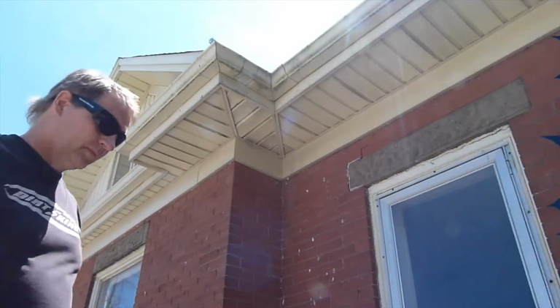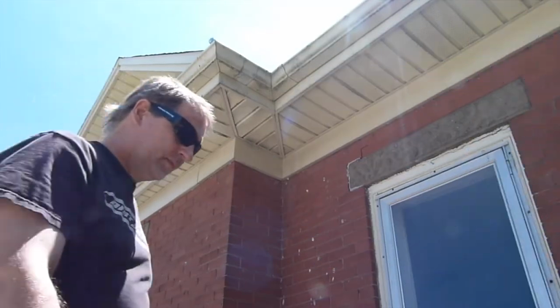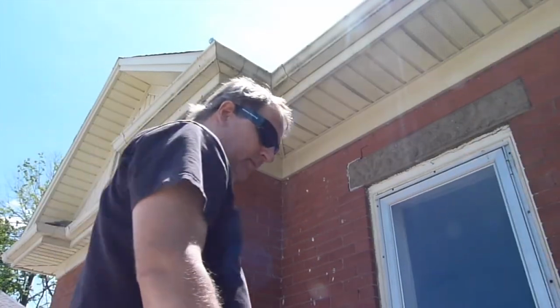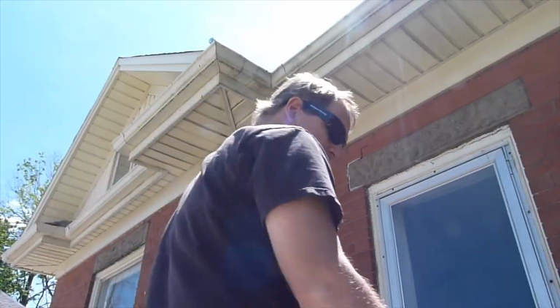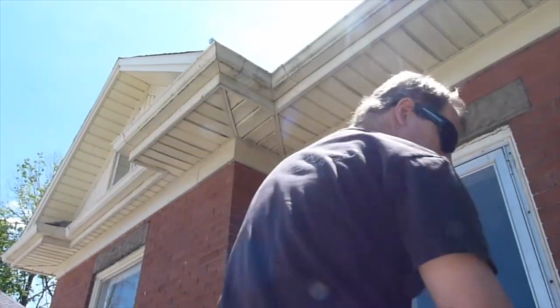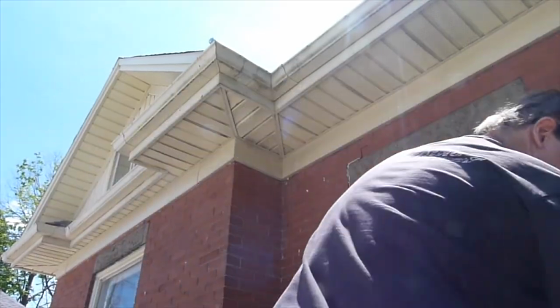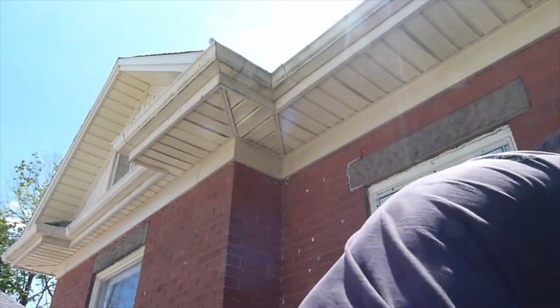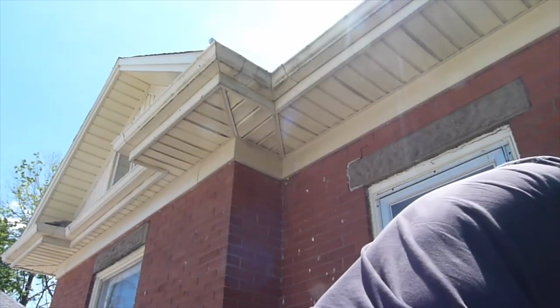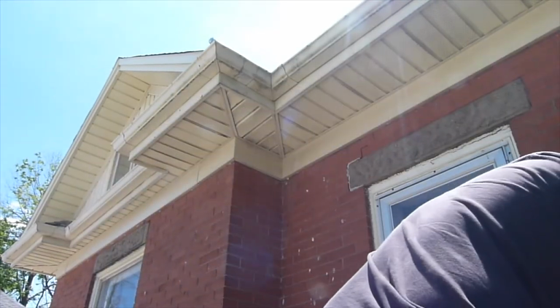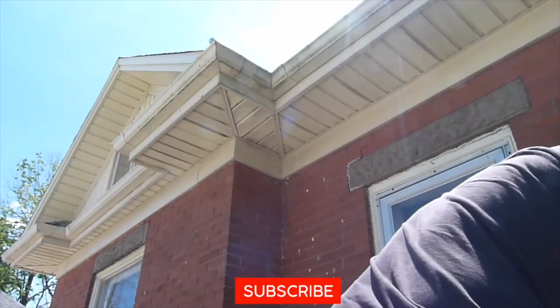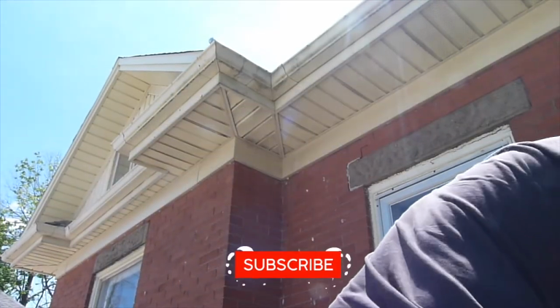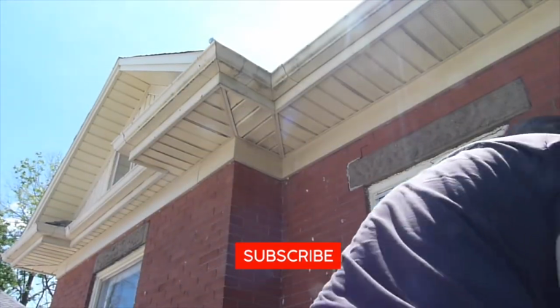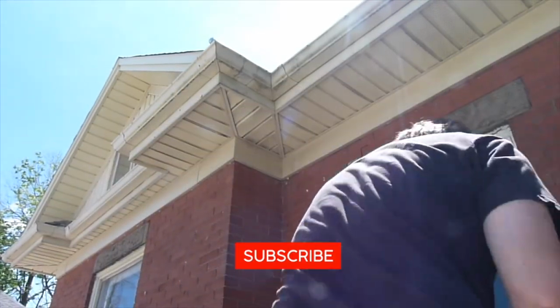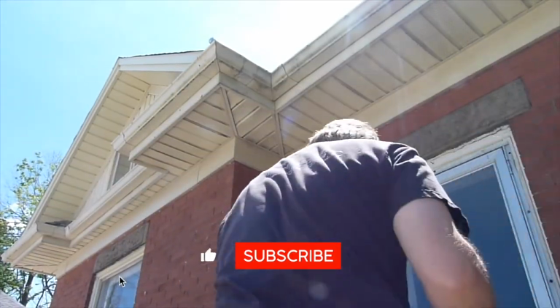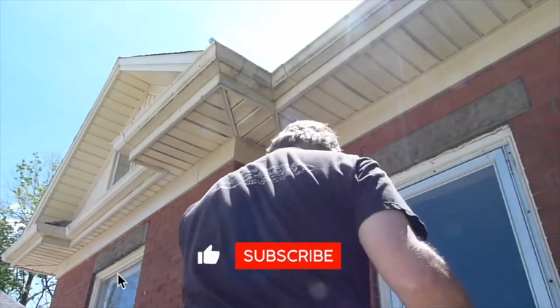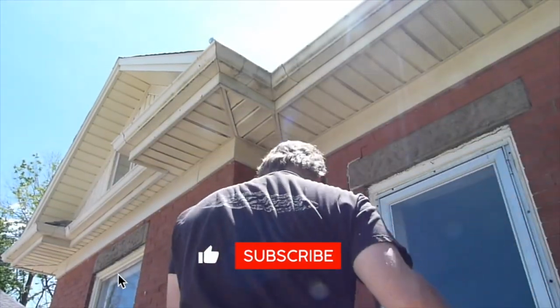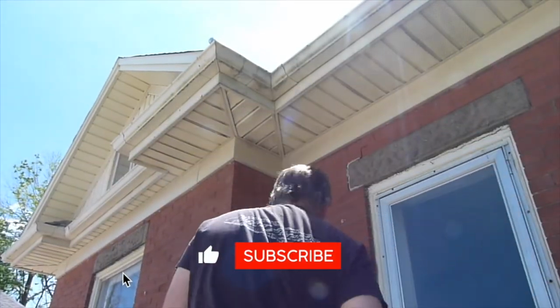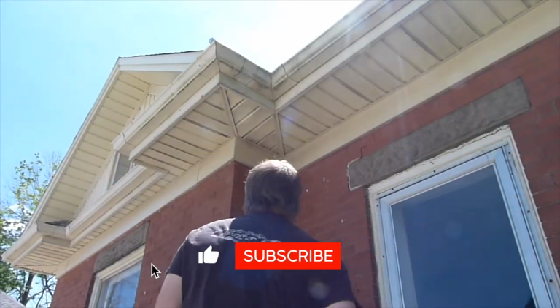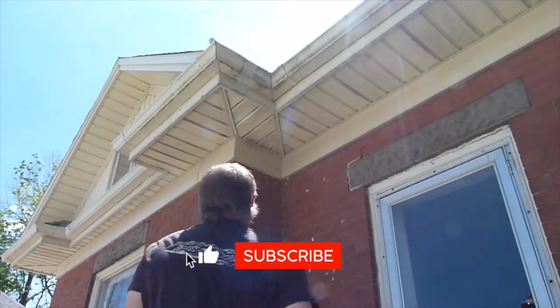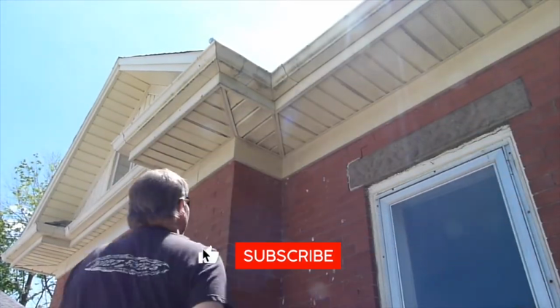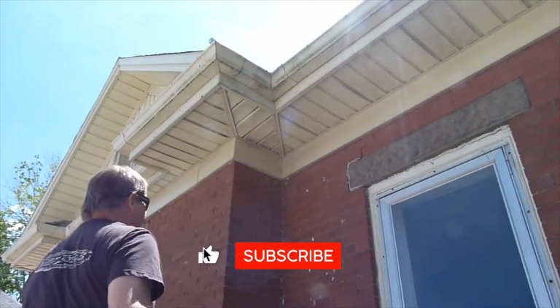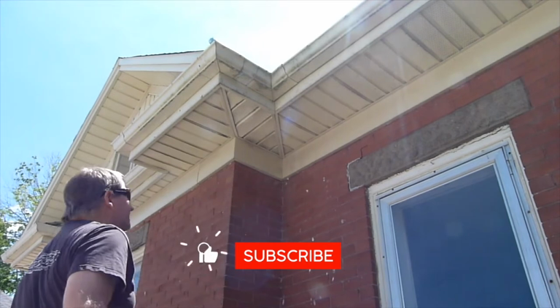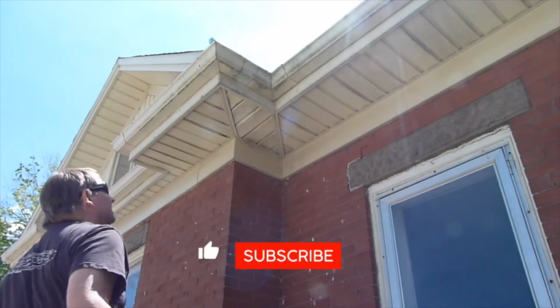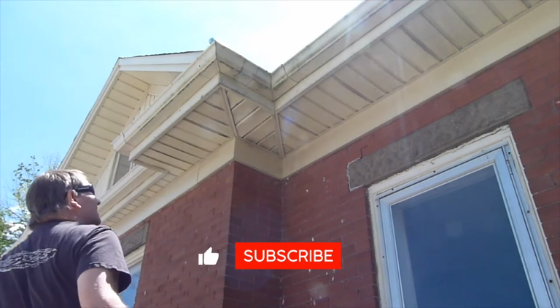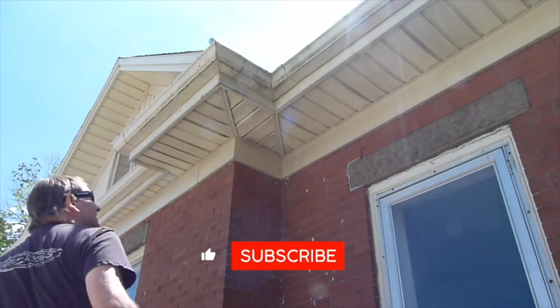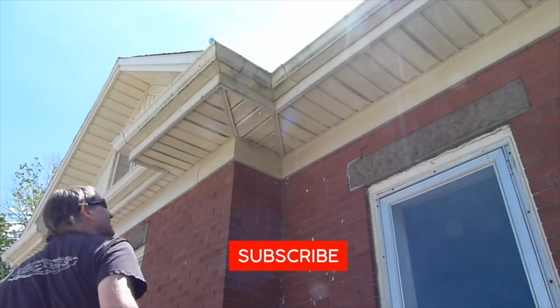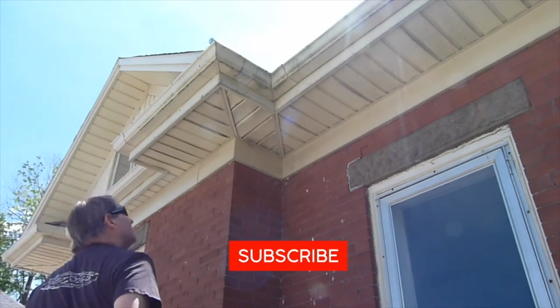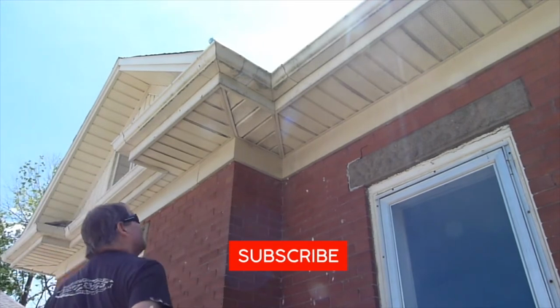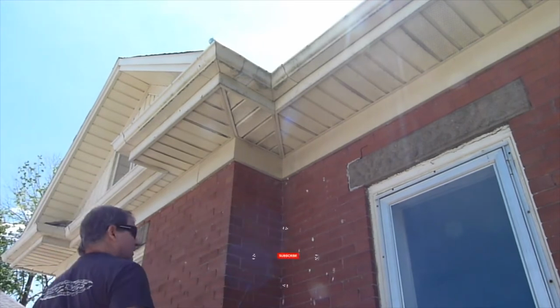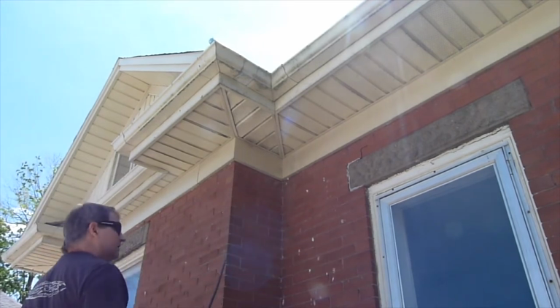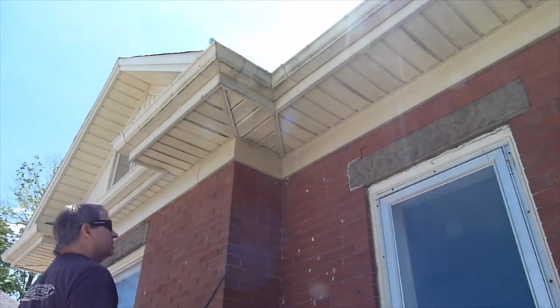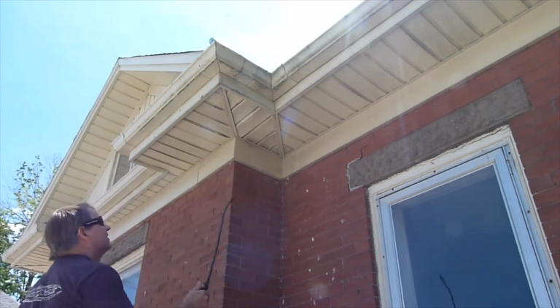This house is an older home where this job was neglected for over 40 years. There's a lot of built-on grime.